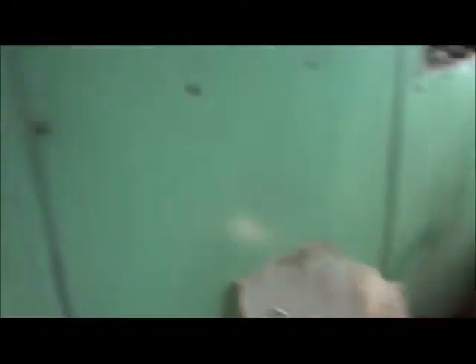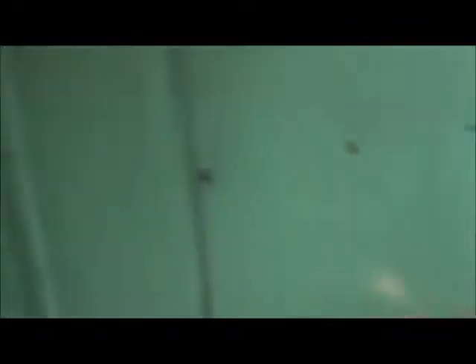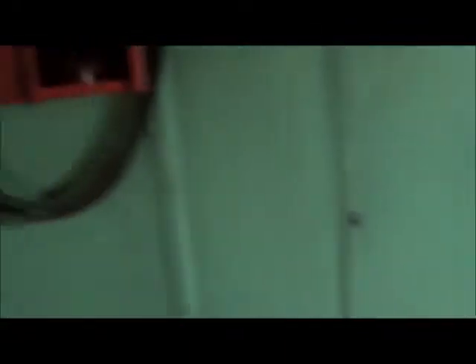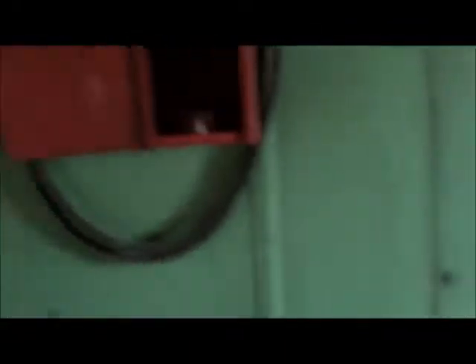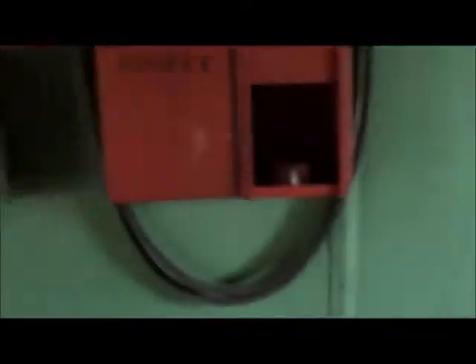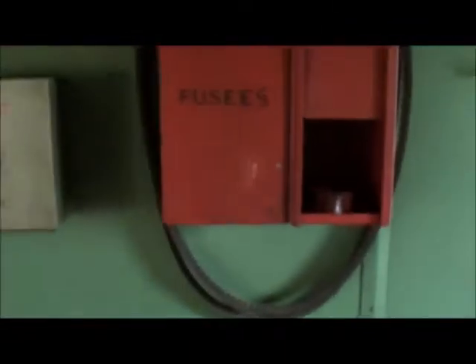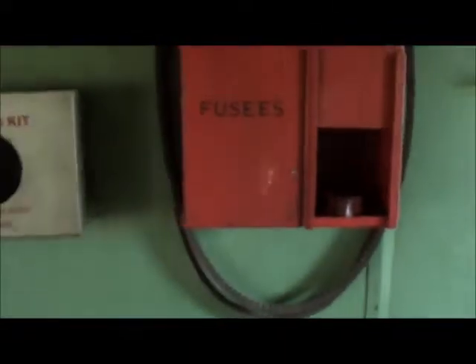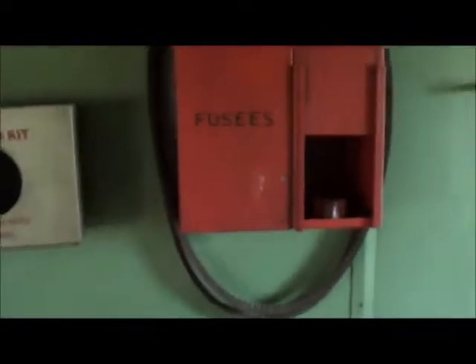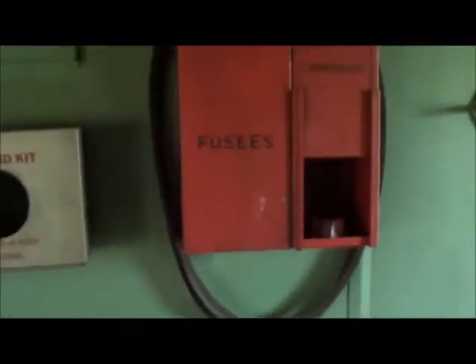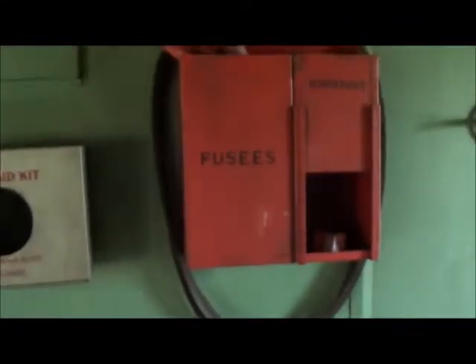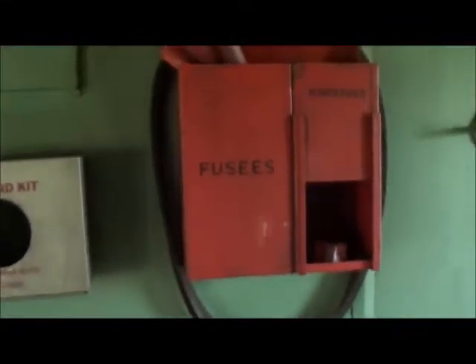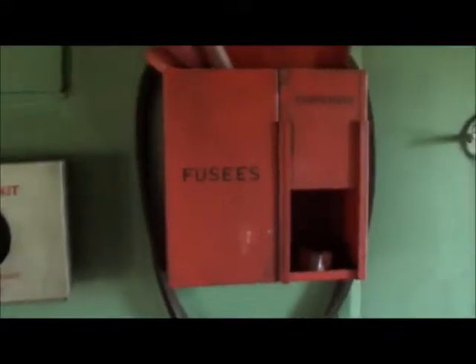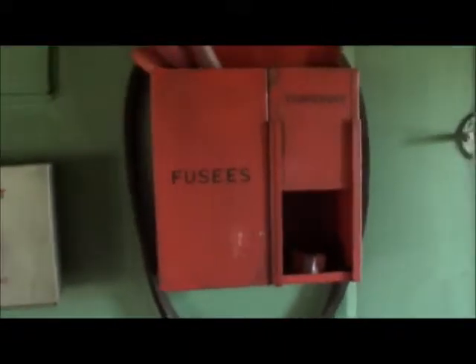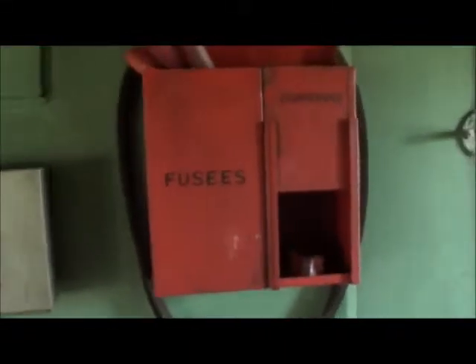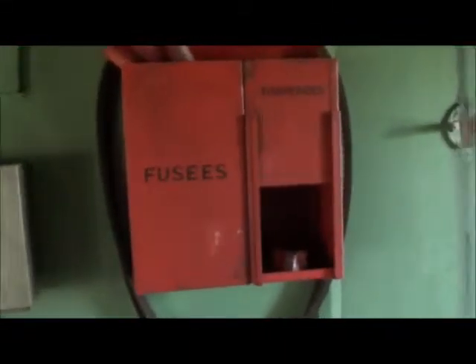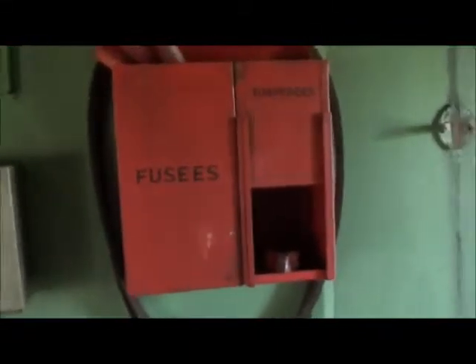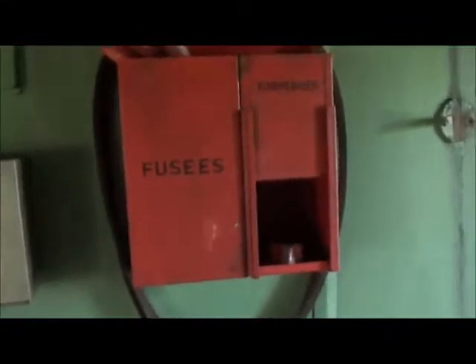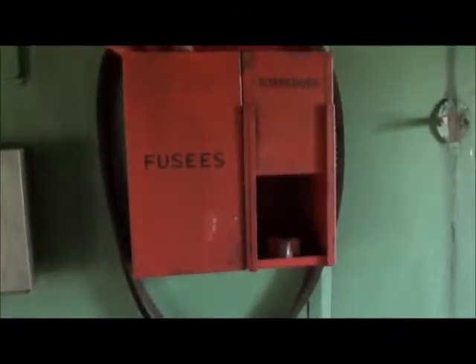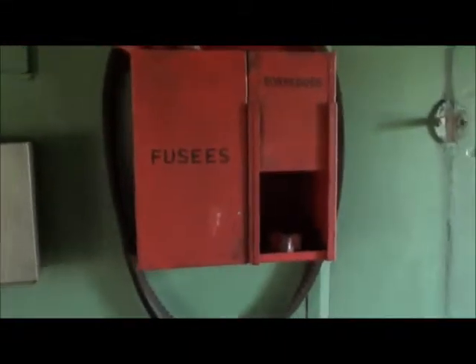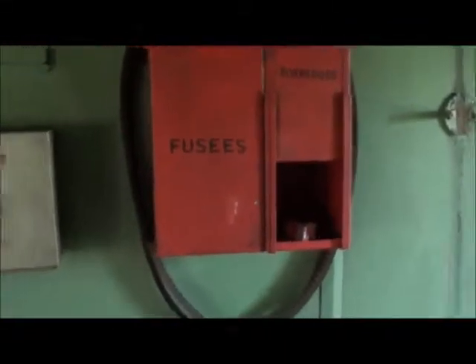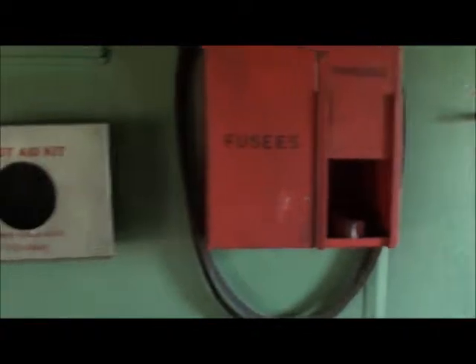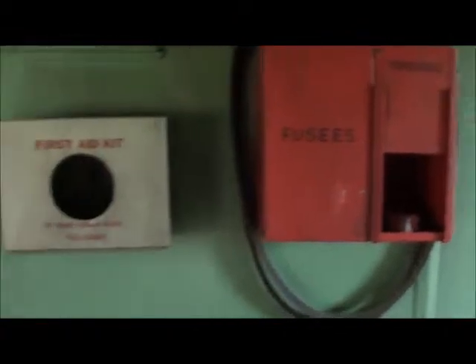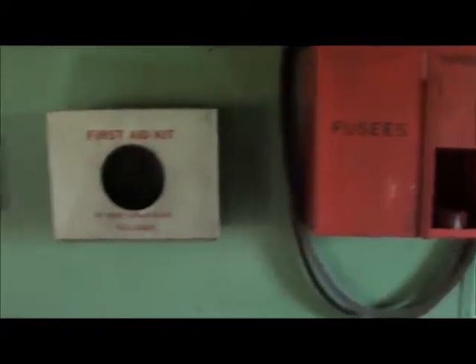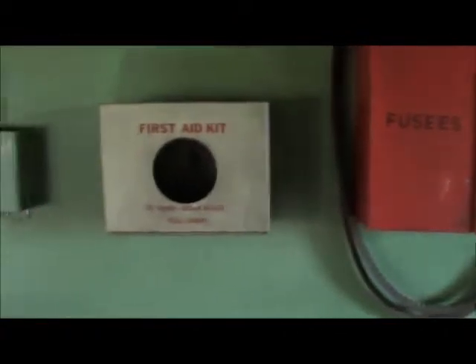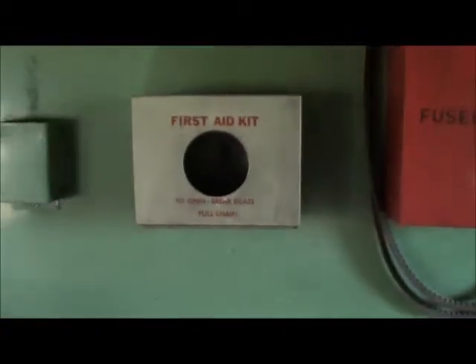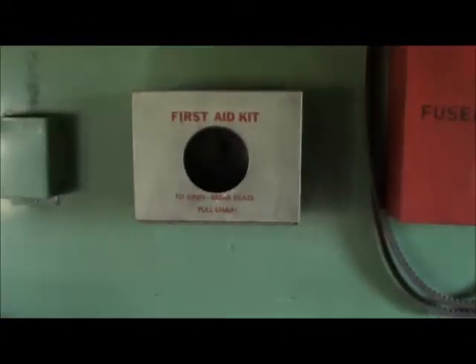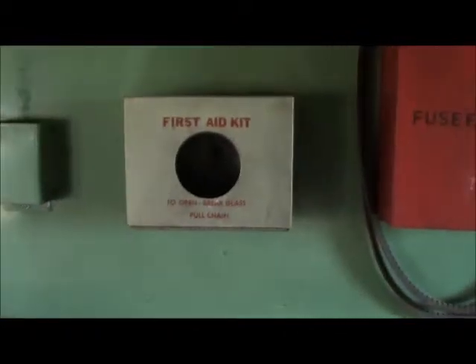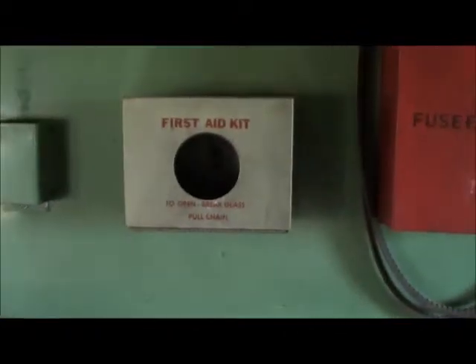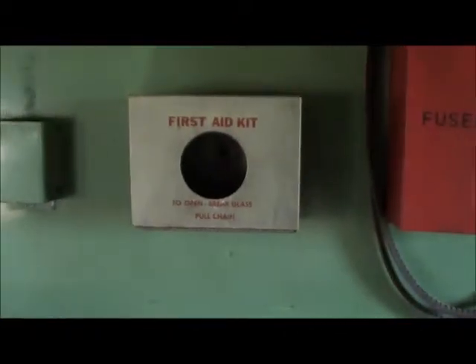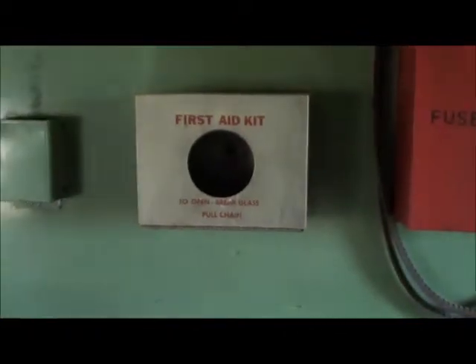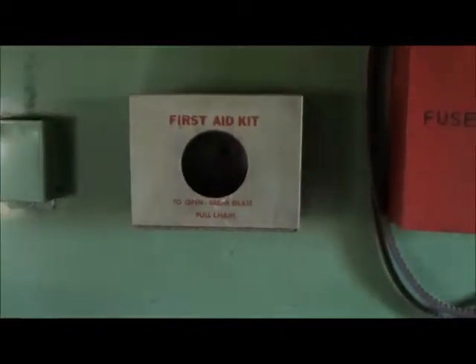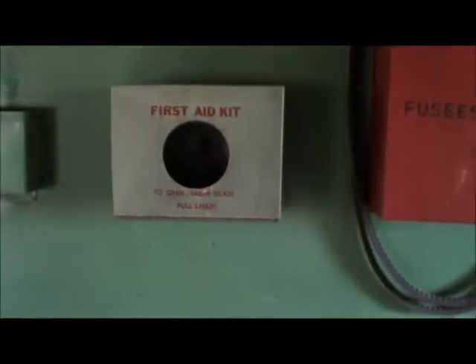This box, as you can see, would hold fusees and torpedoes, and their first aid kit station.